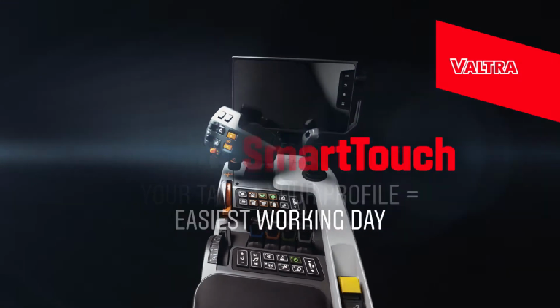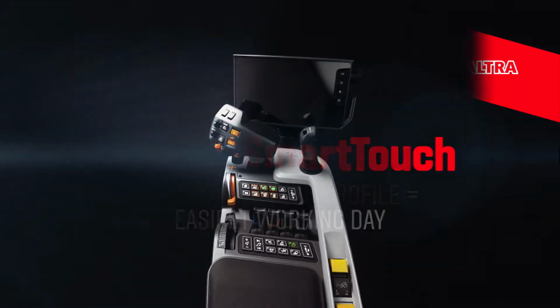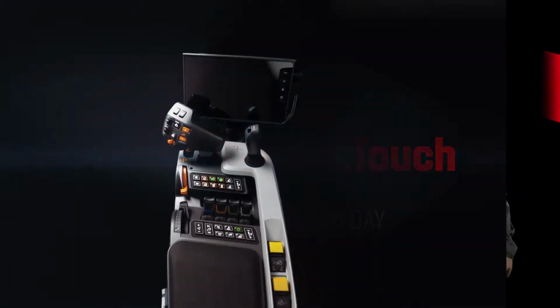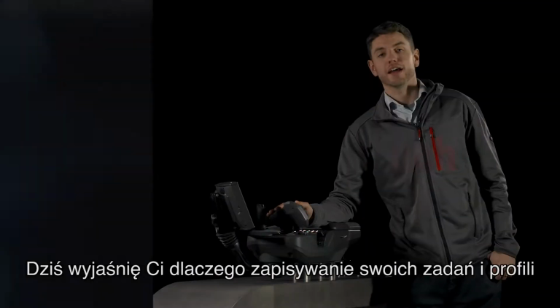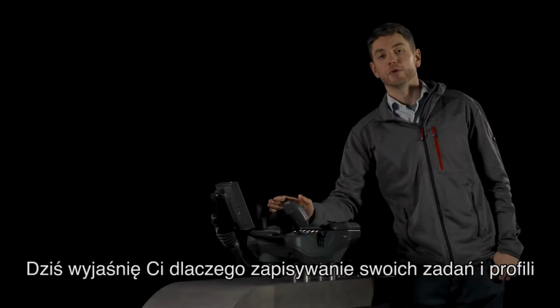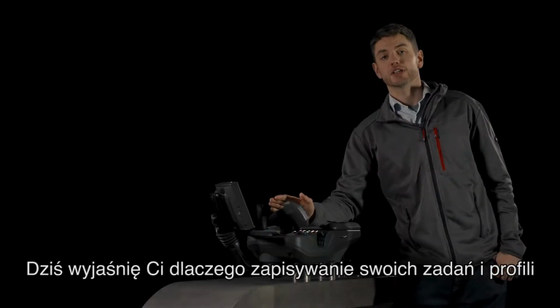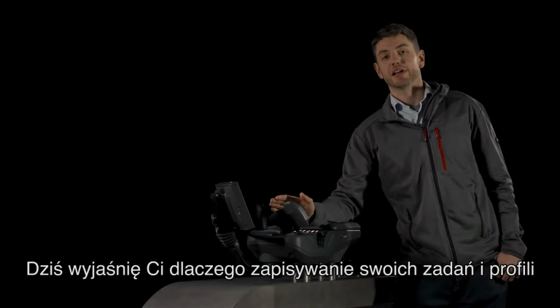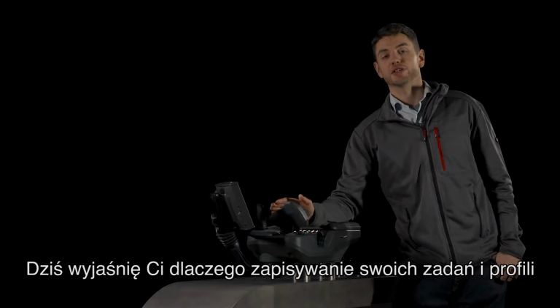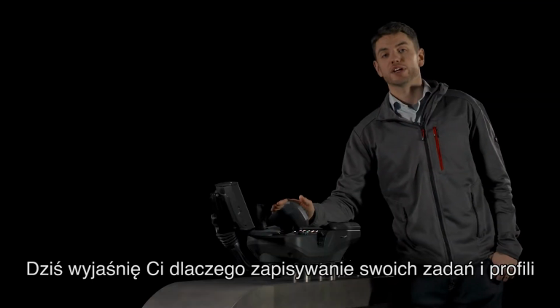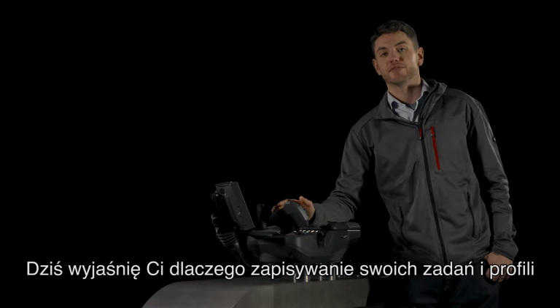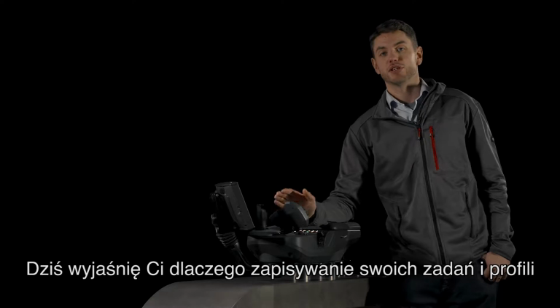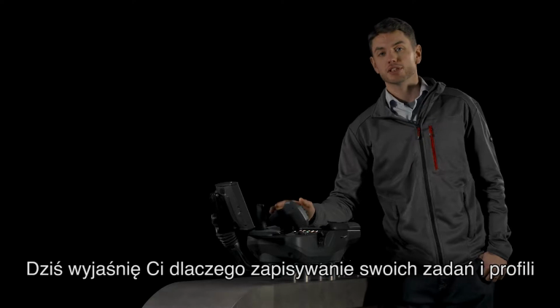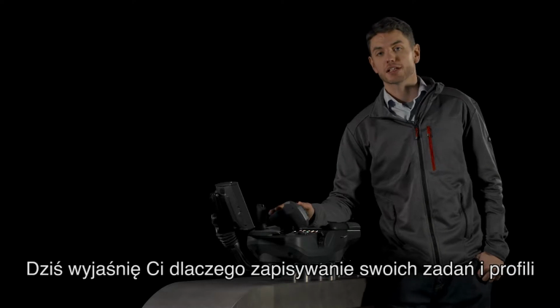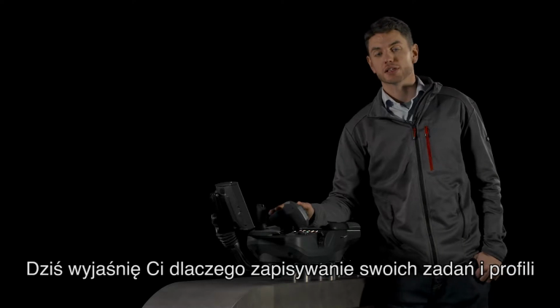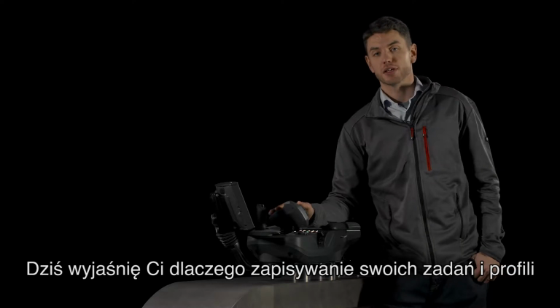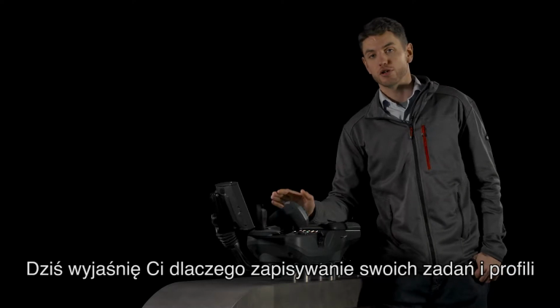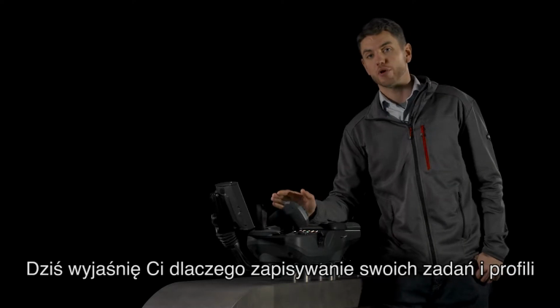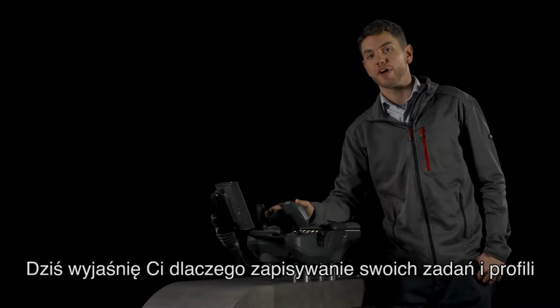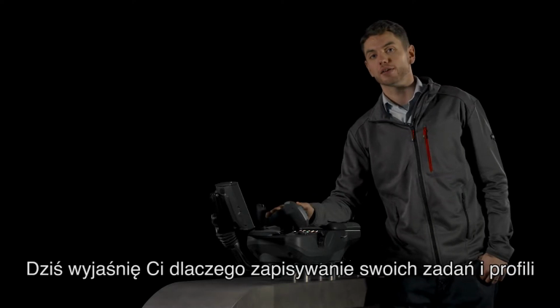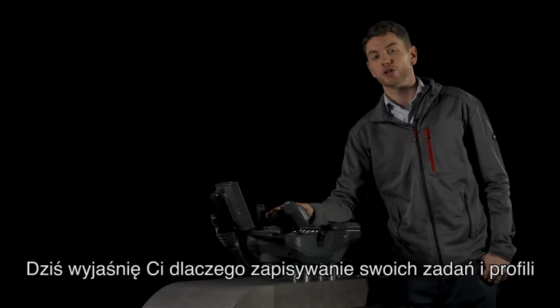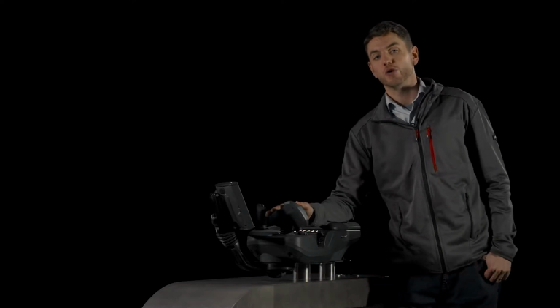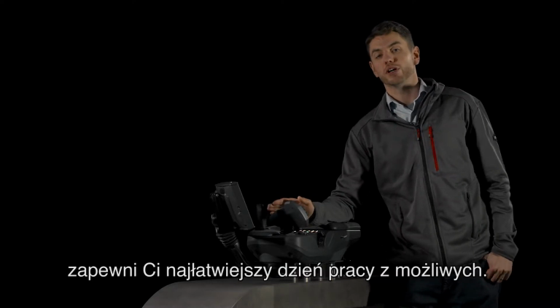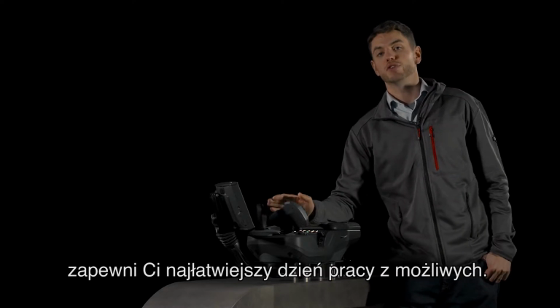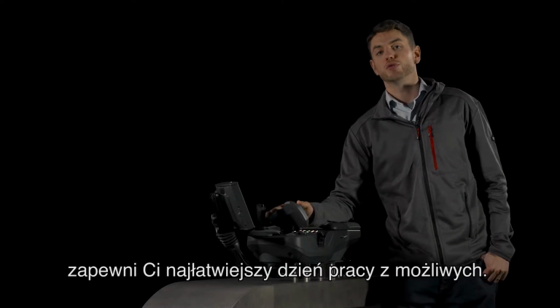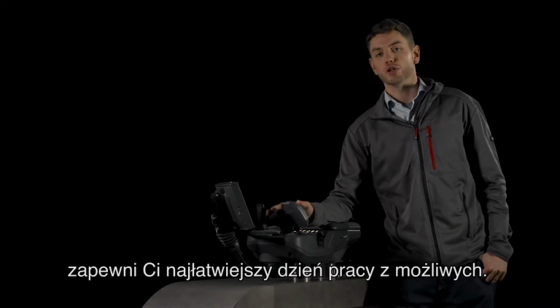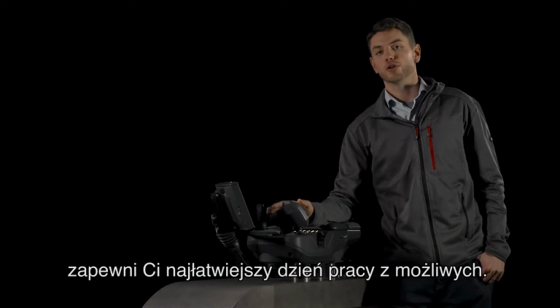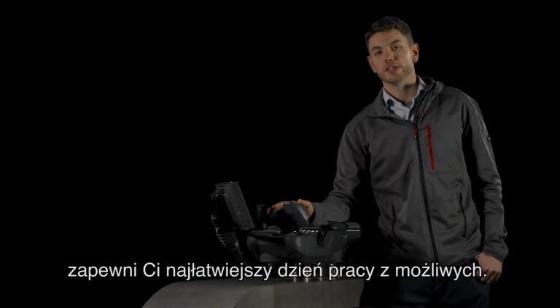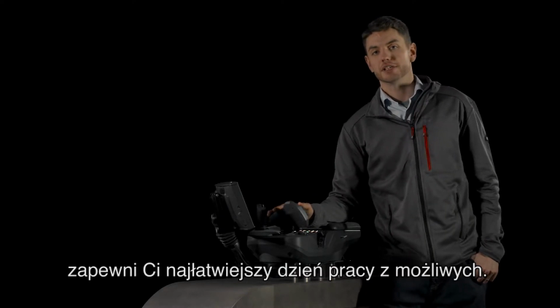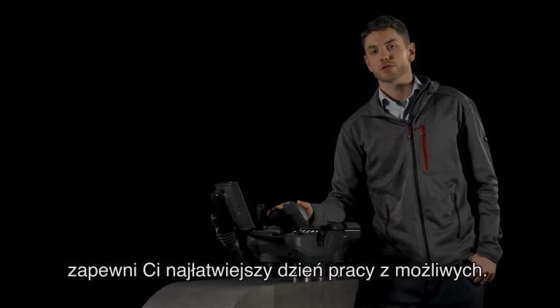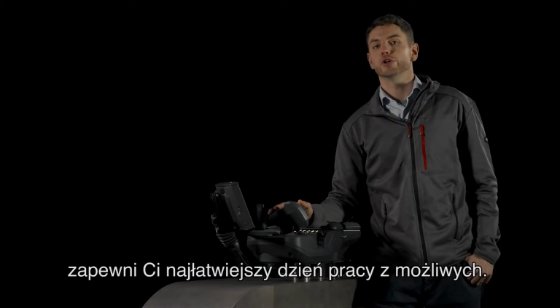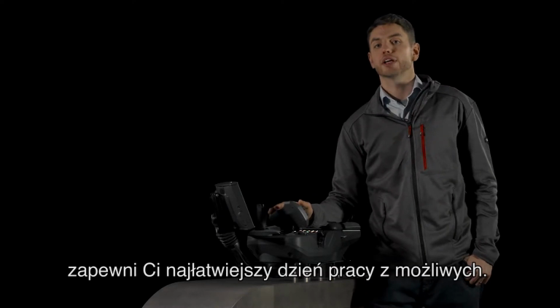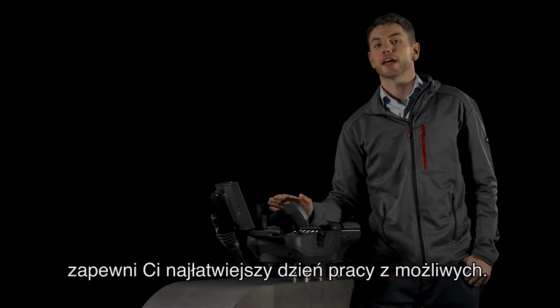Today I'm going to explain to you why saving your tasks in your profiles will give you your easiest working day.